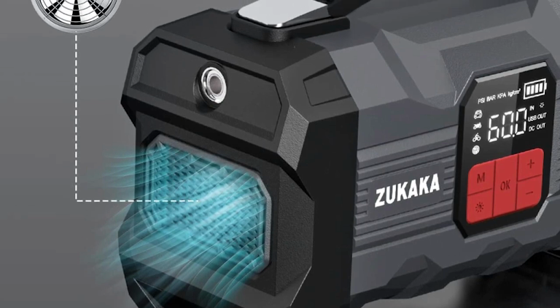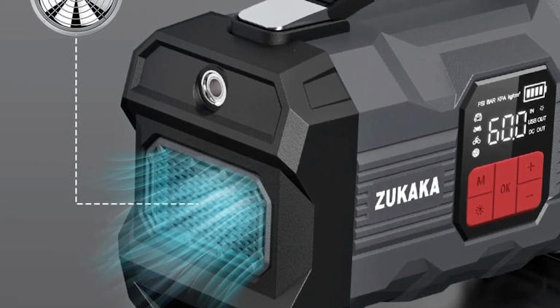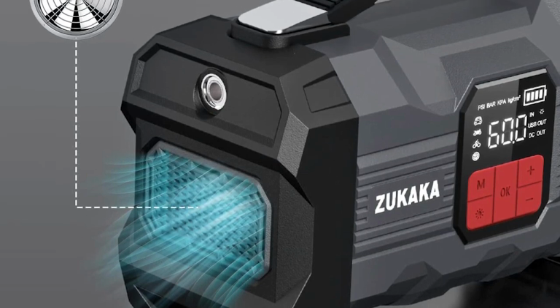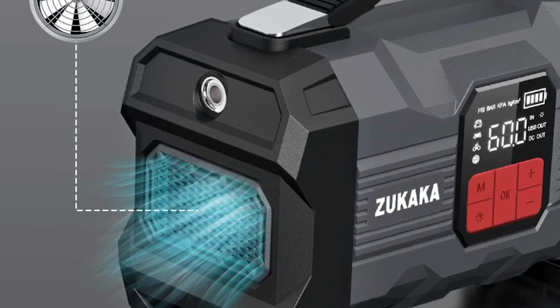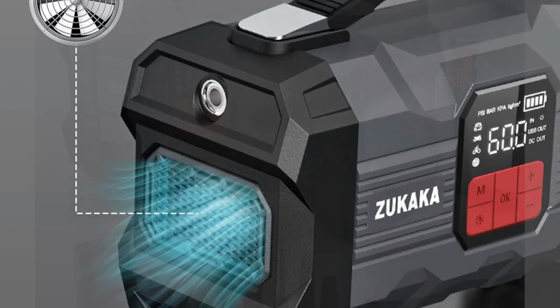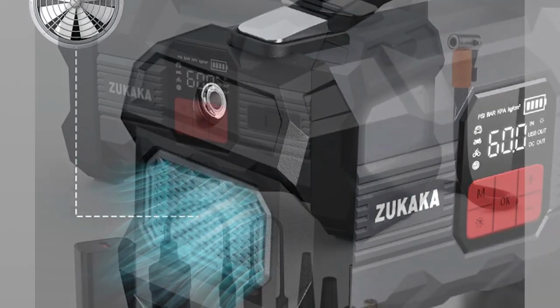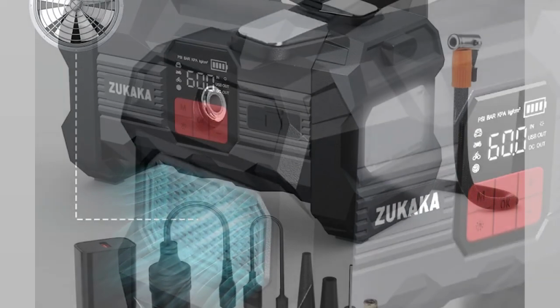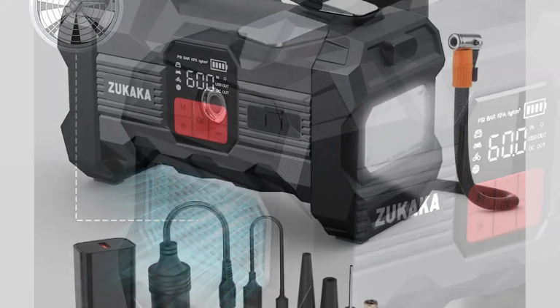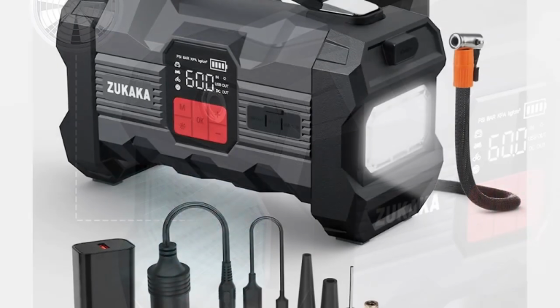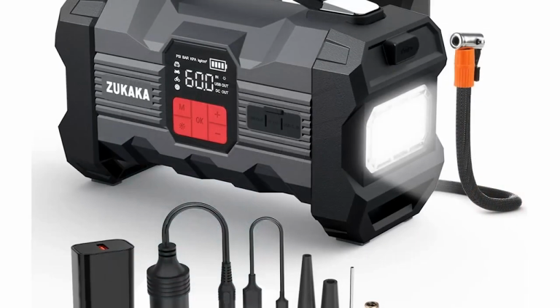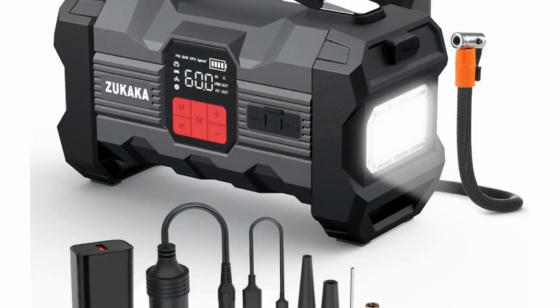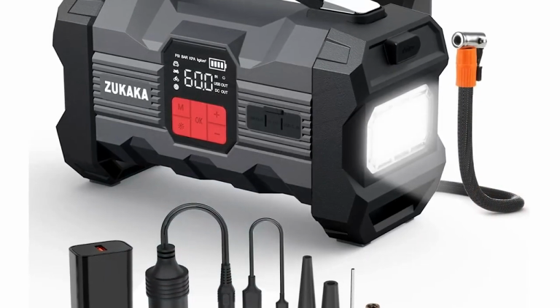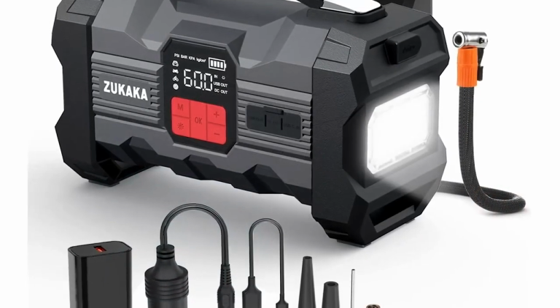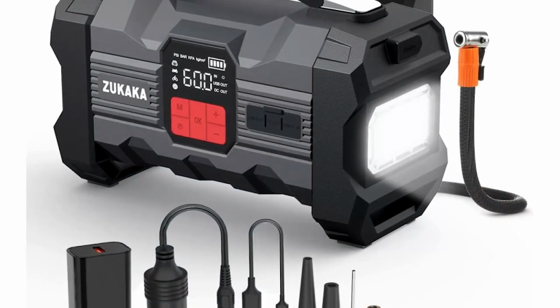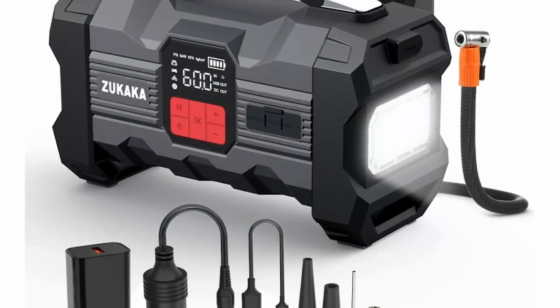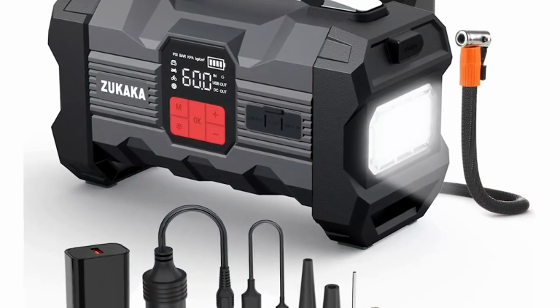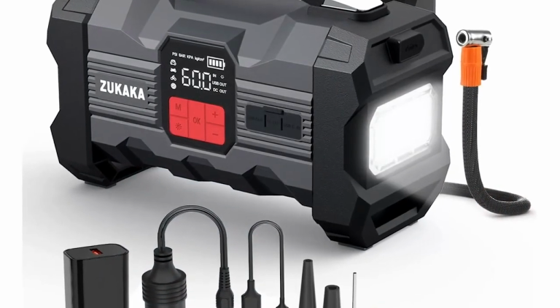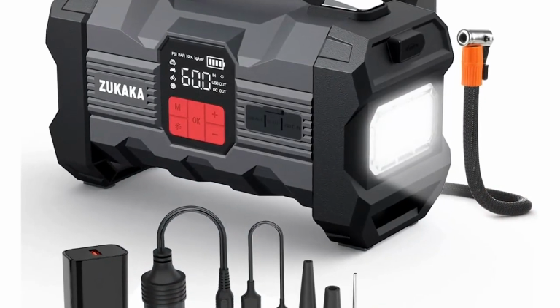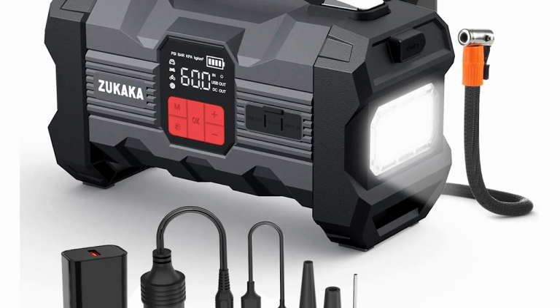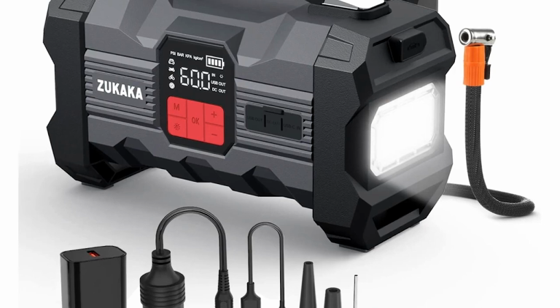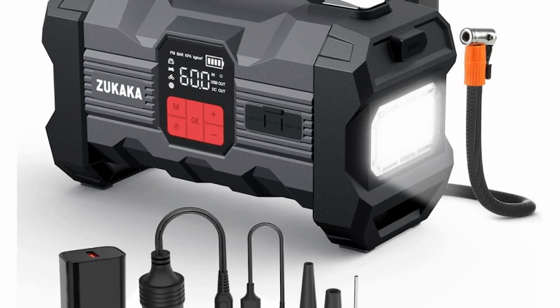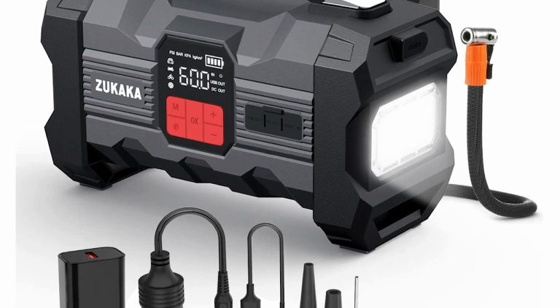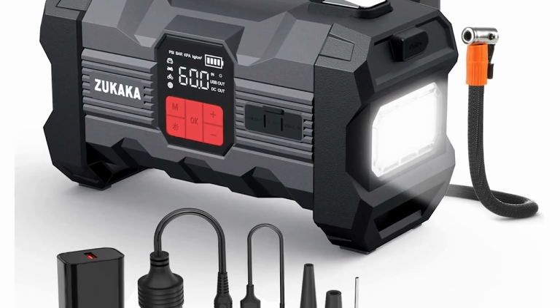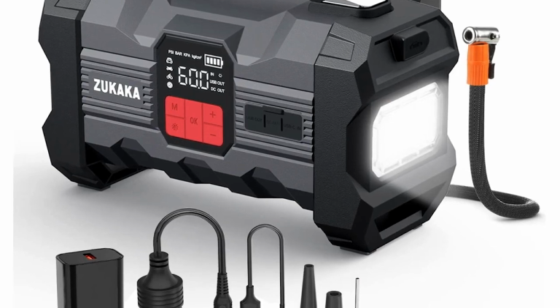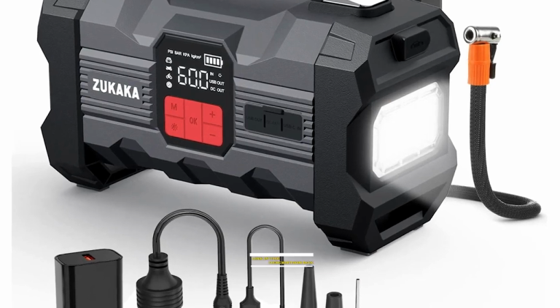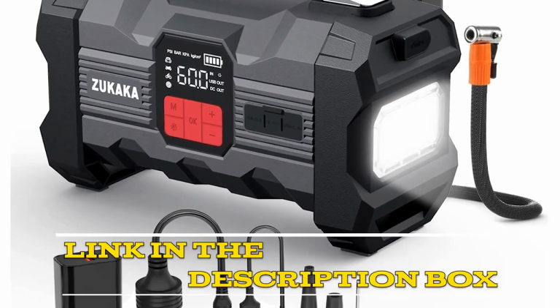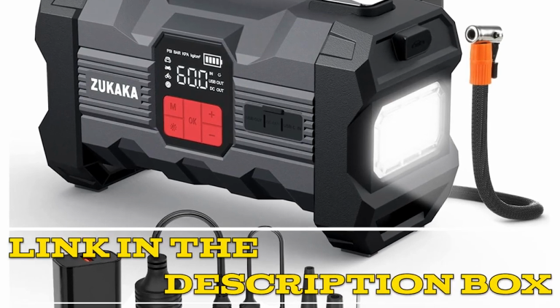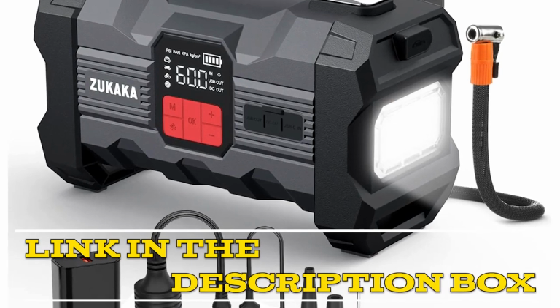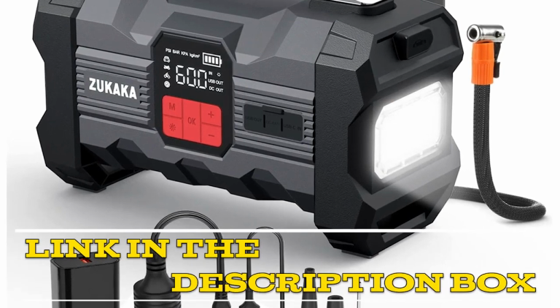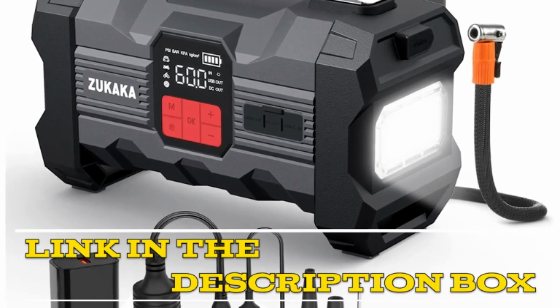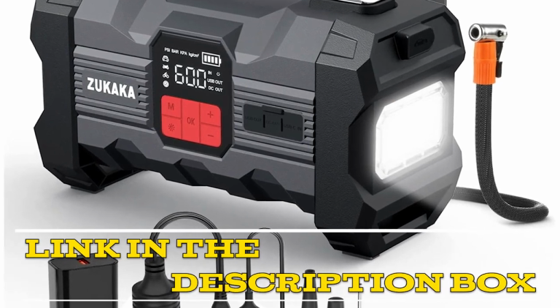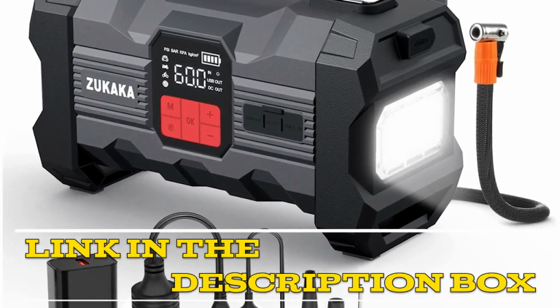If you want to know more details or order the Zucocca ZK4 Car Jump Starter, click the link in the video description.